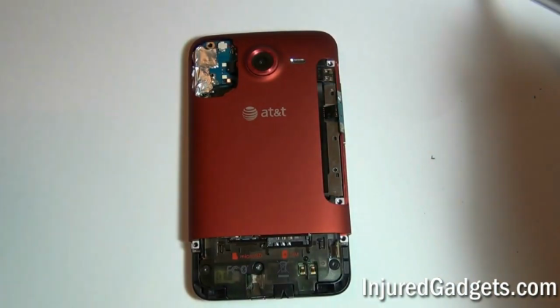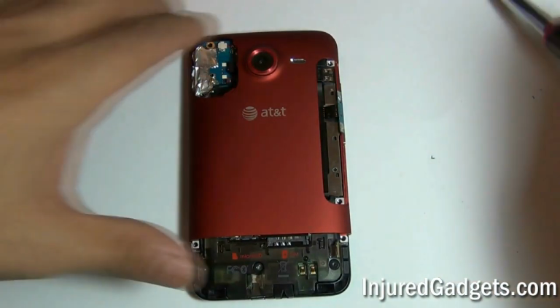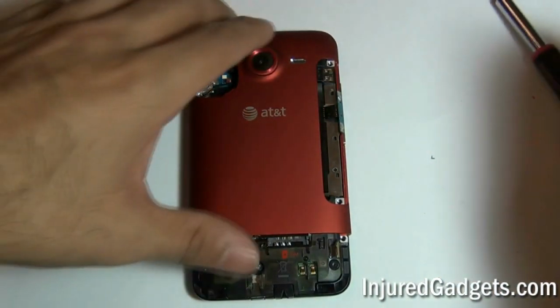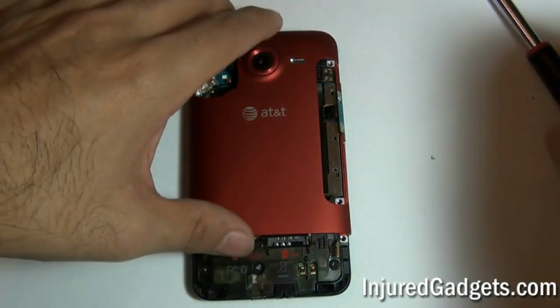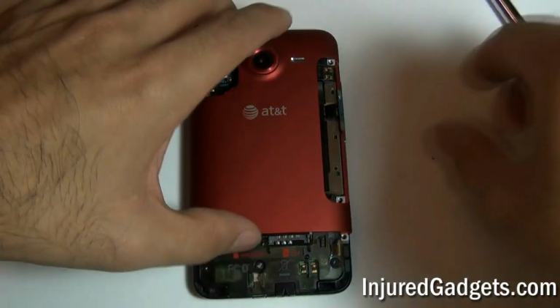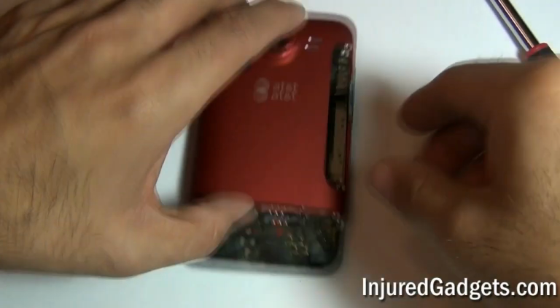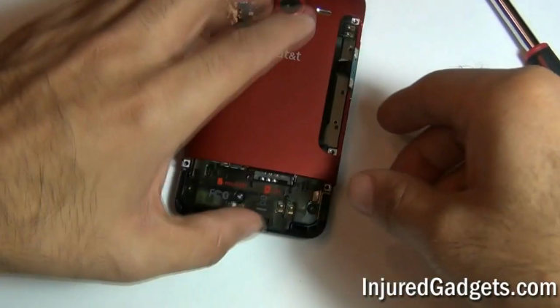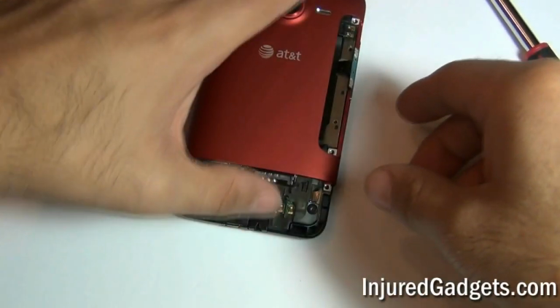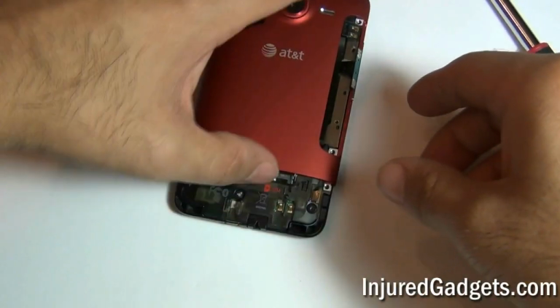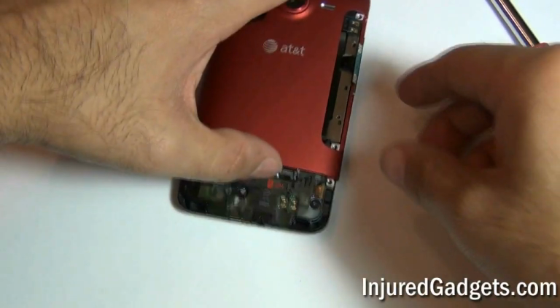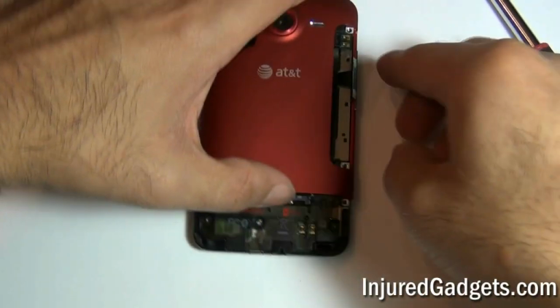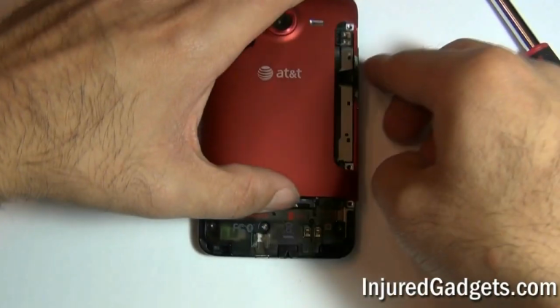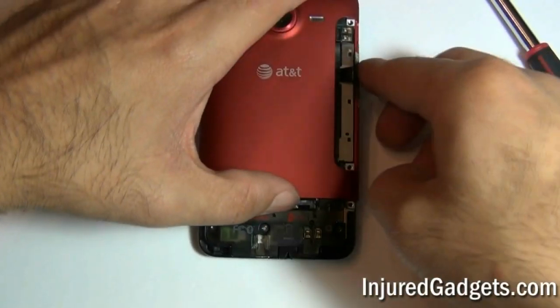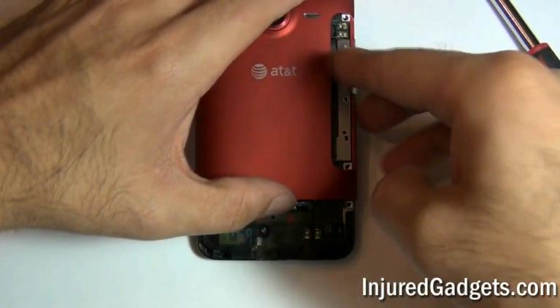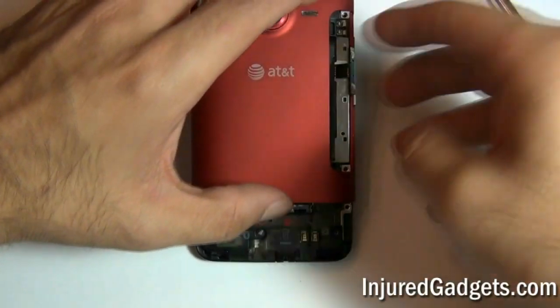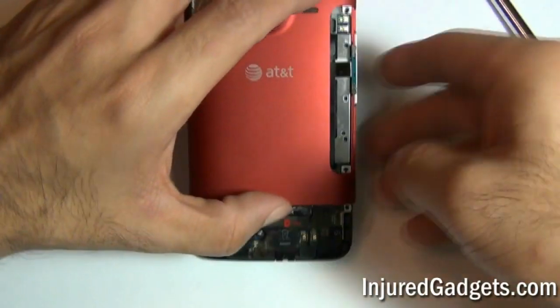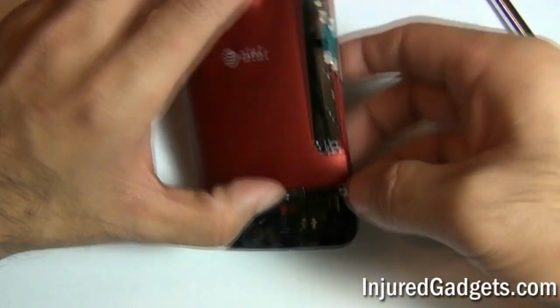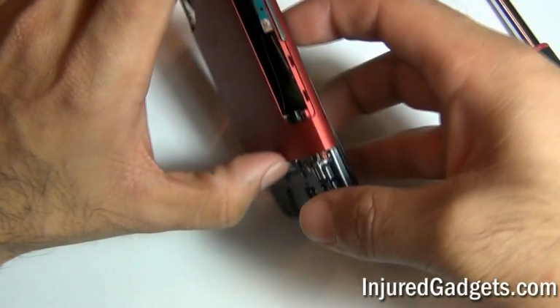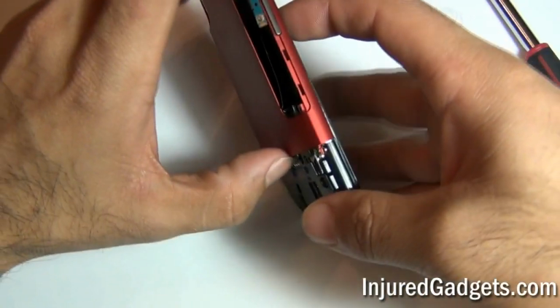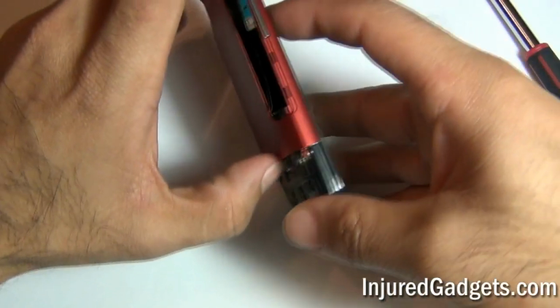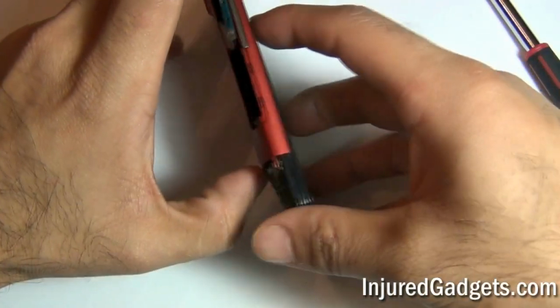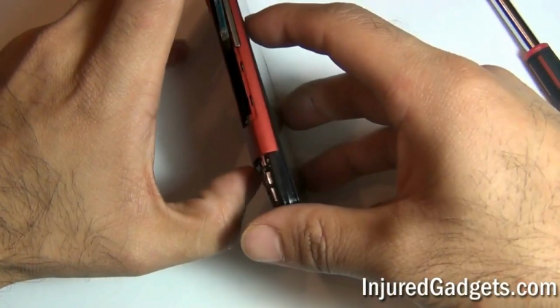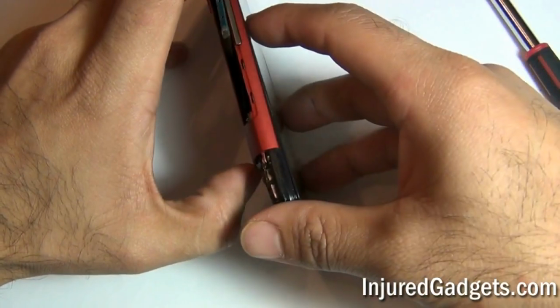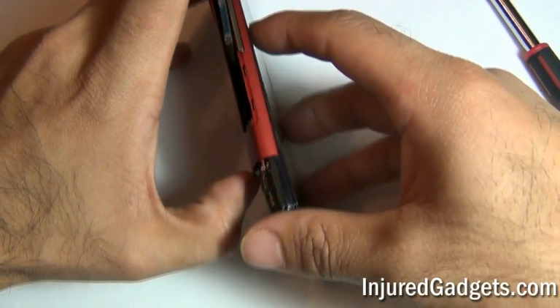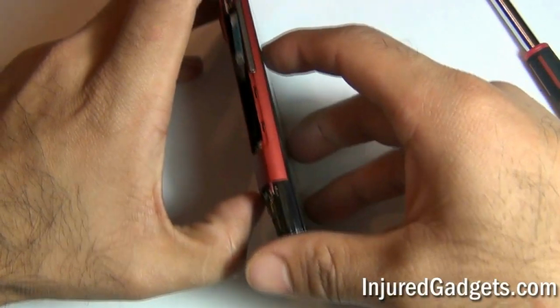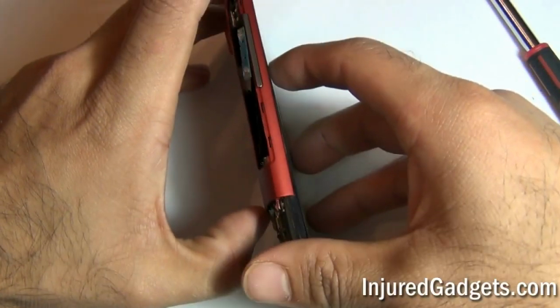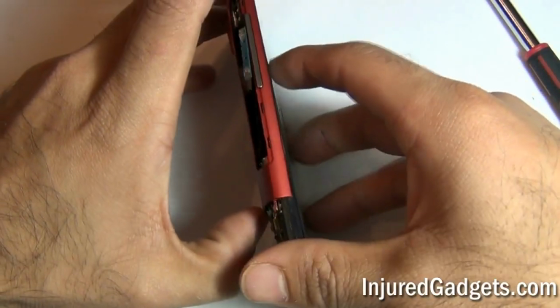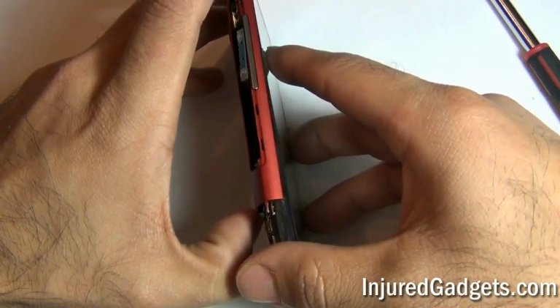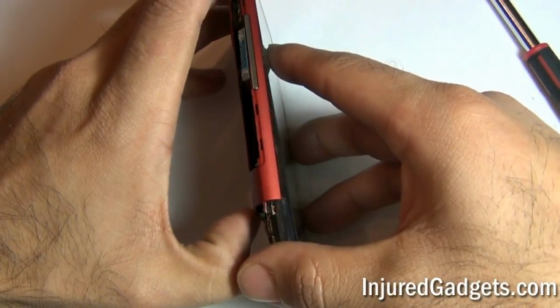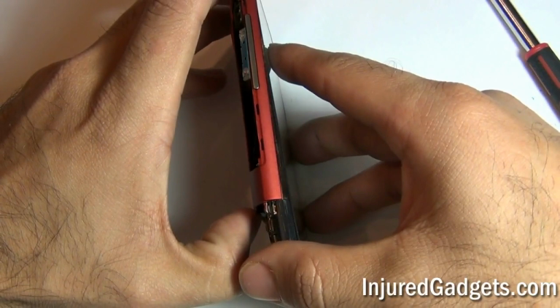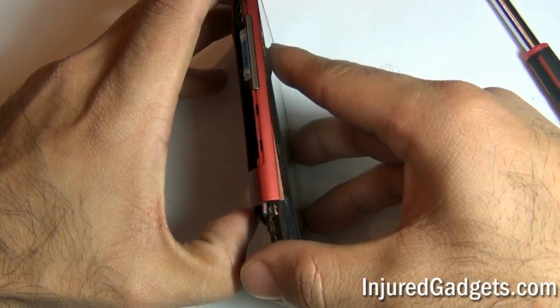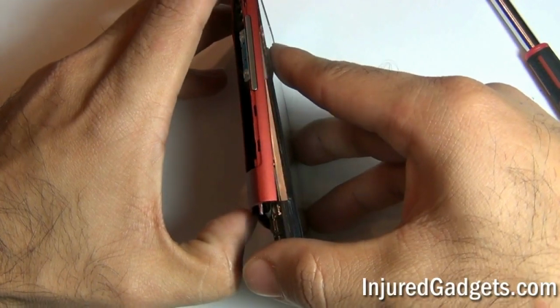Once these 5 screws are removed, you can go ahead and release the back housing bezel from your phone.